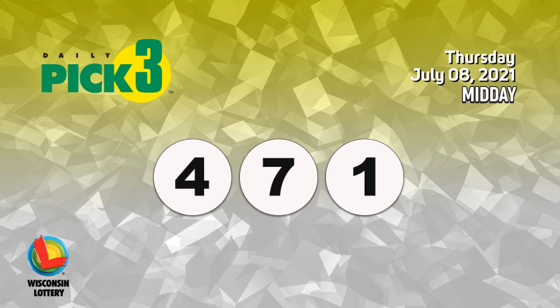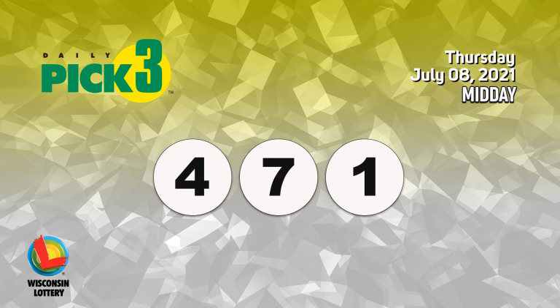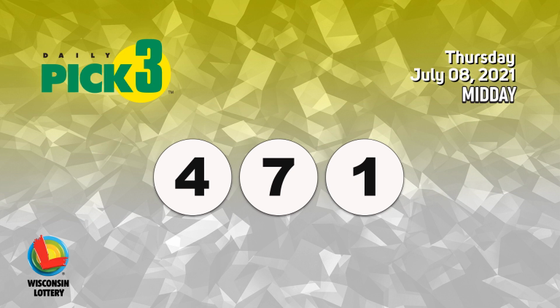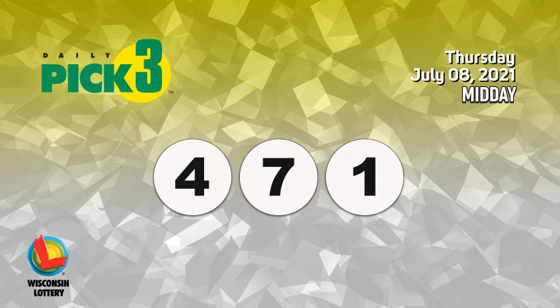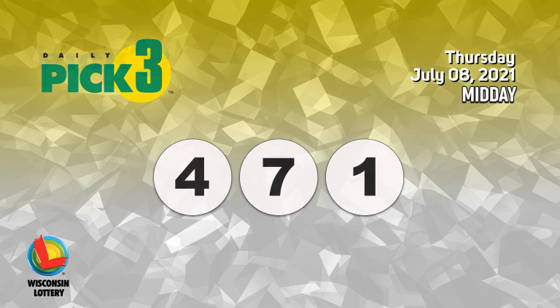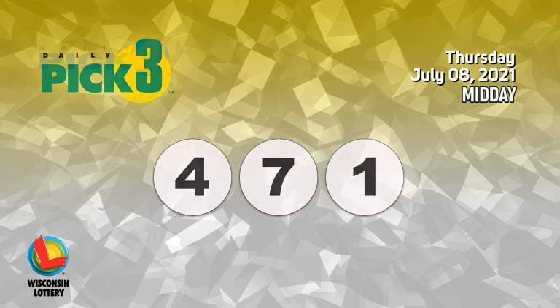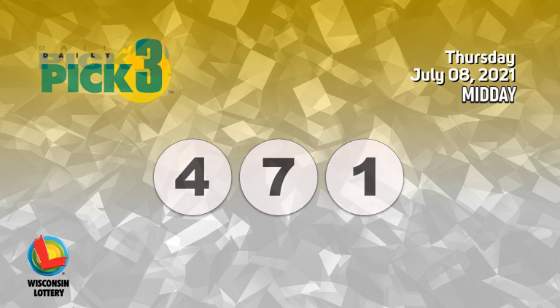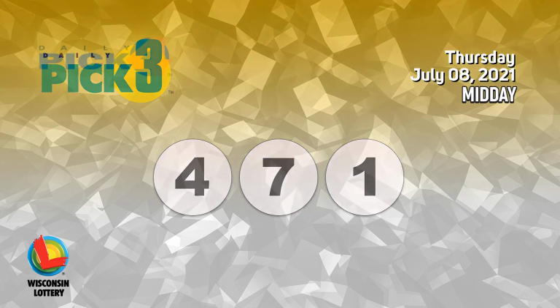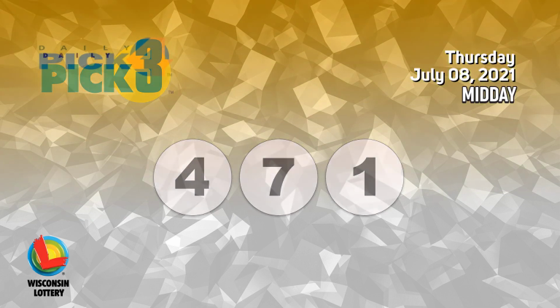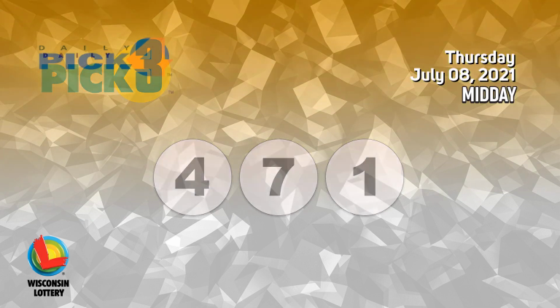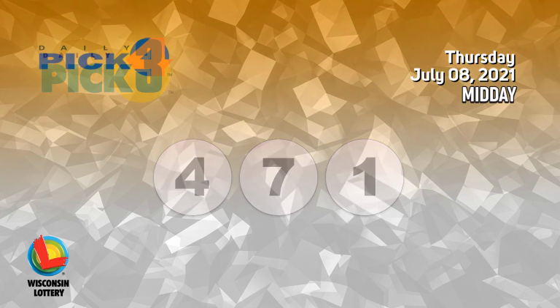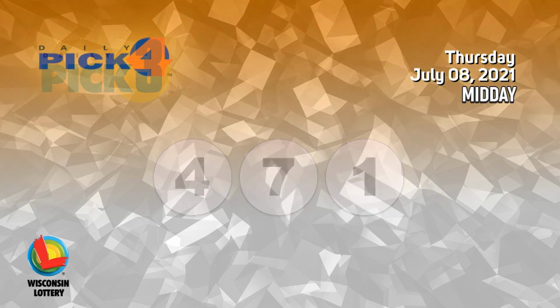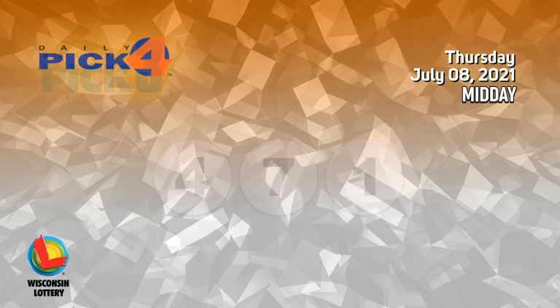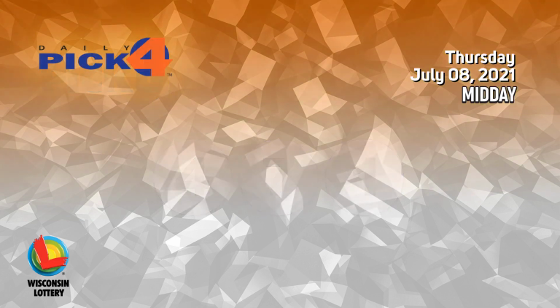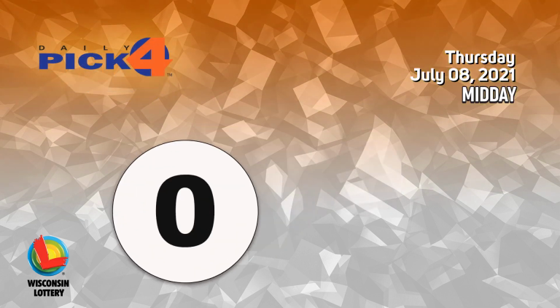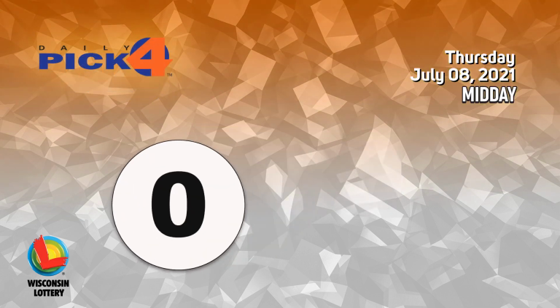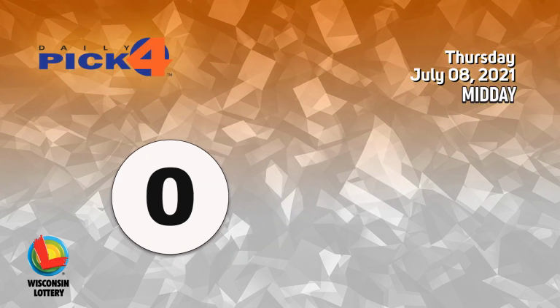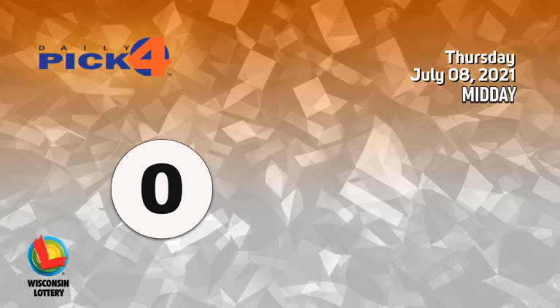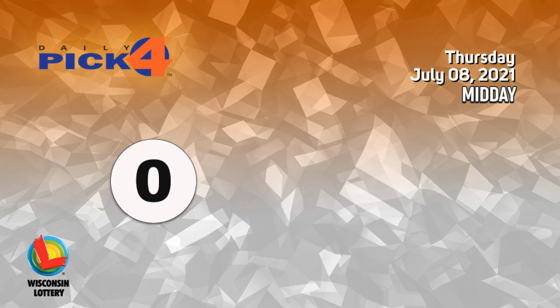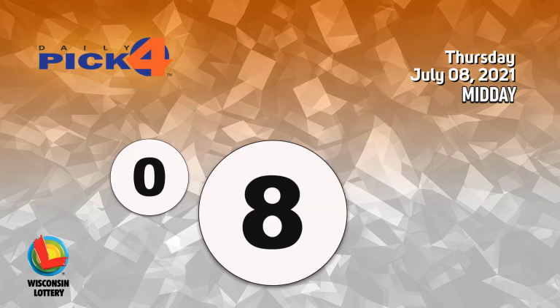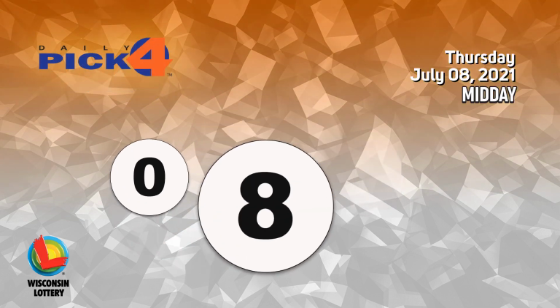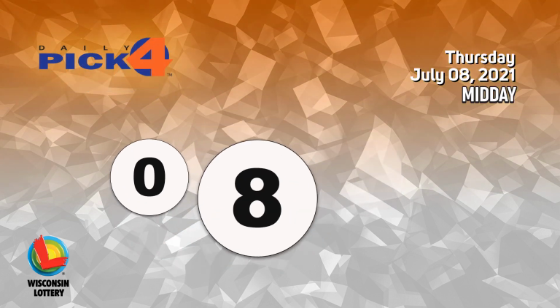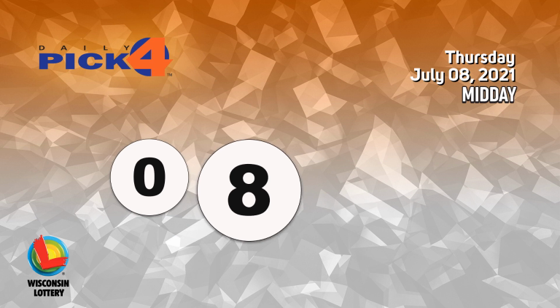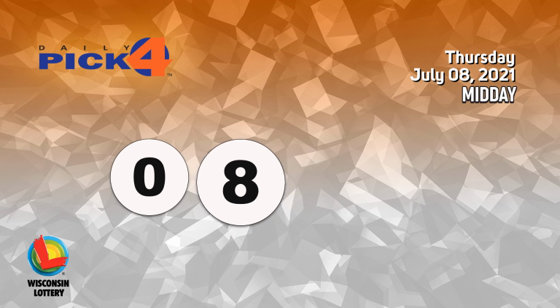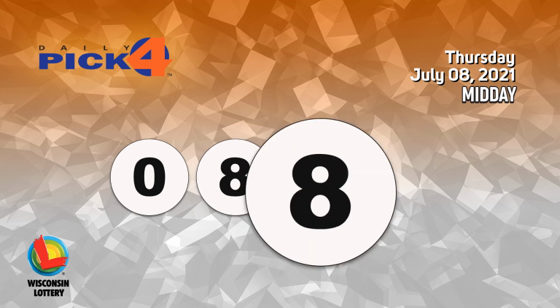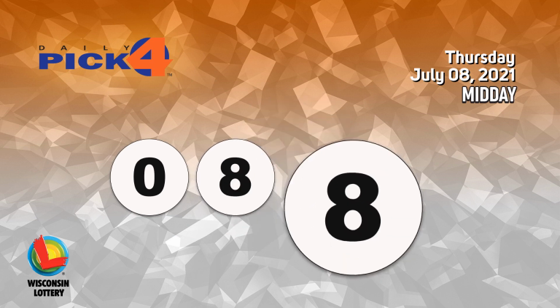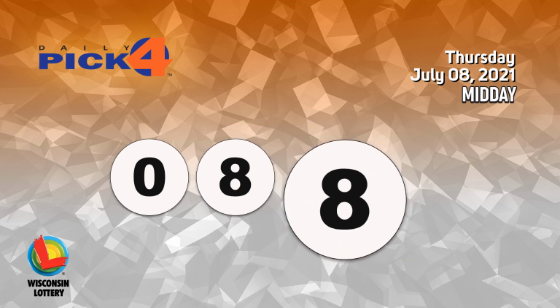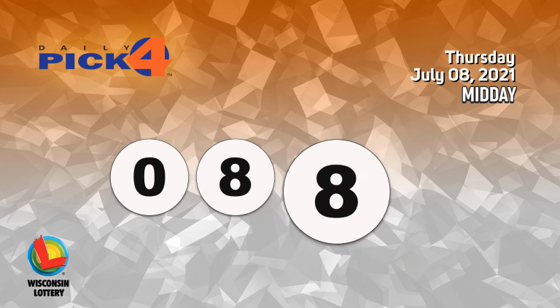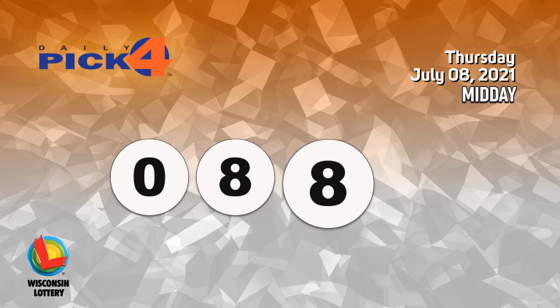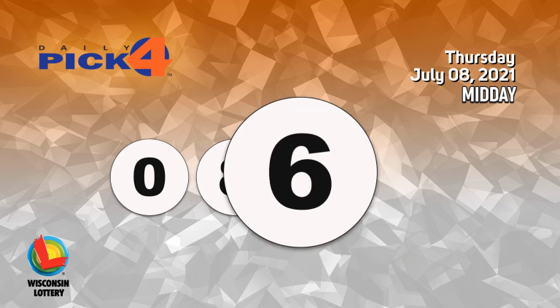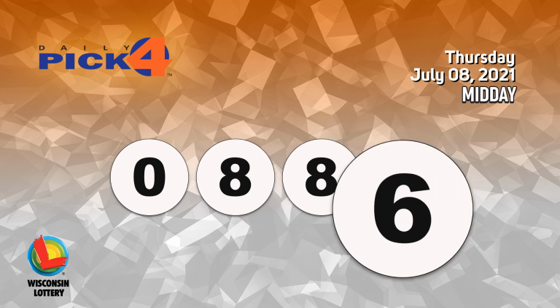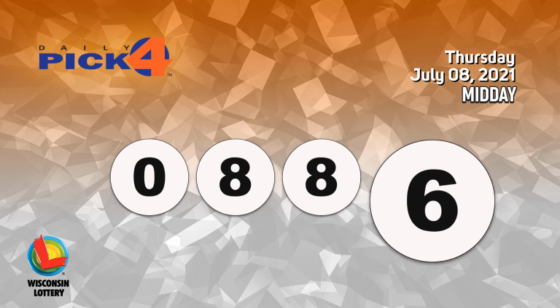The Pick 4 numbers are zero, eight, eight, six.